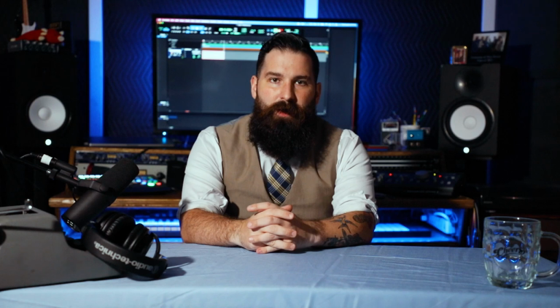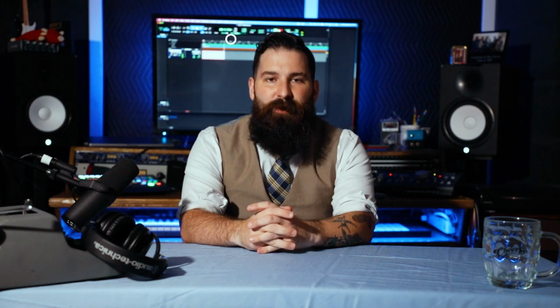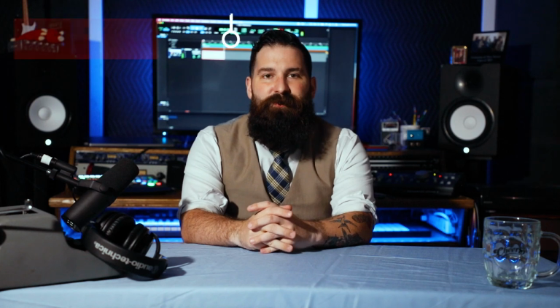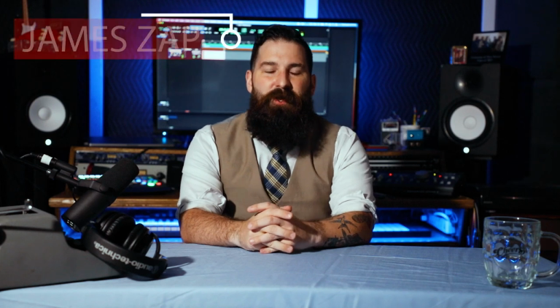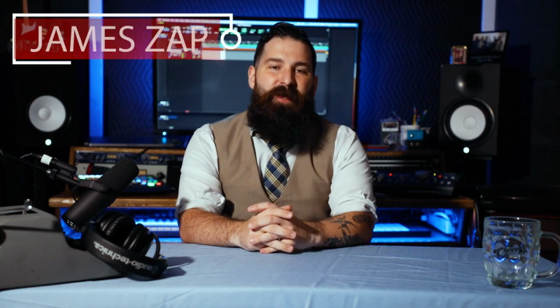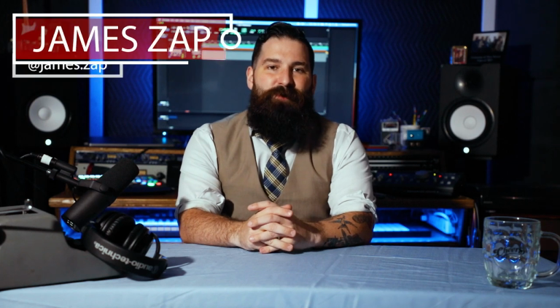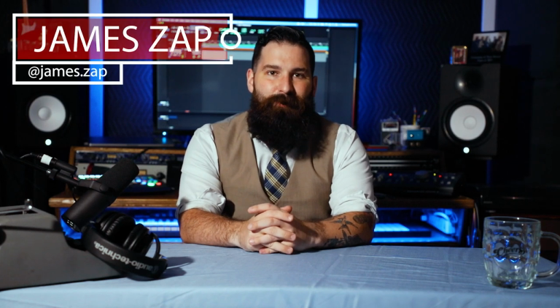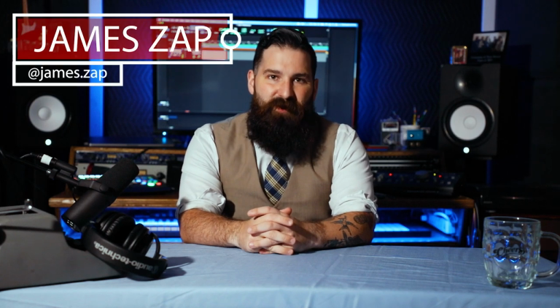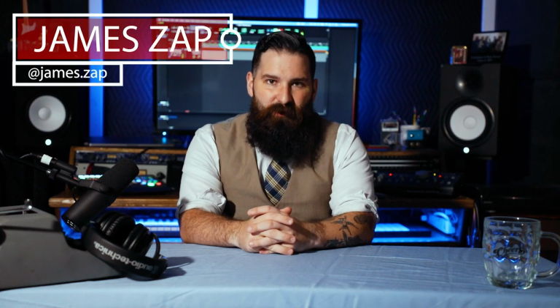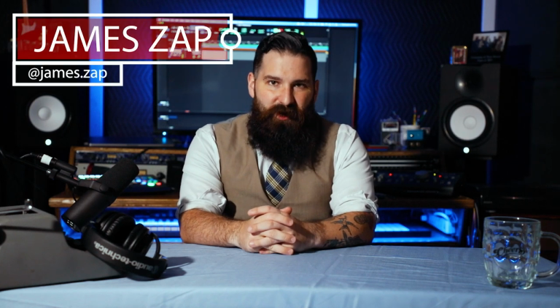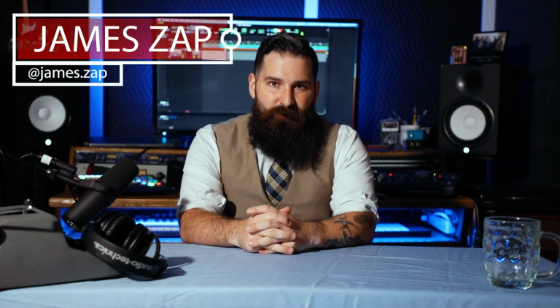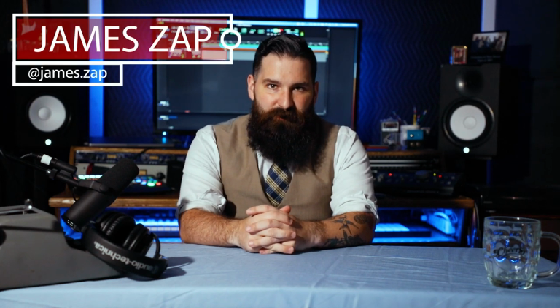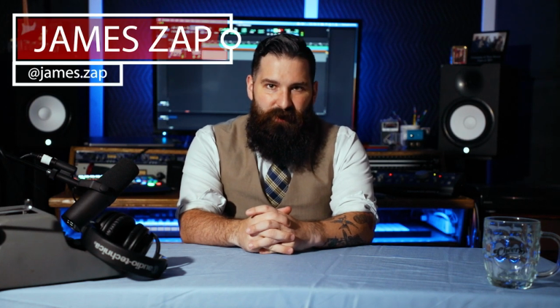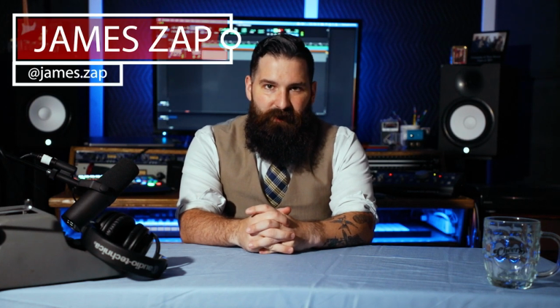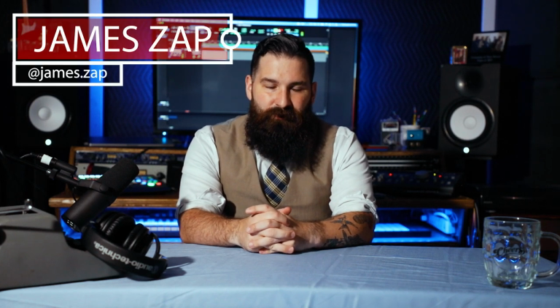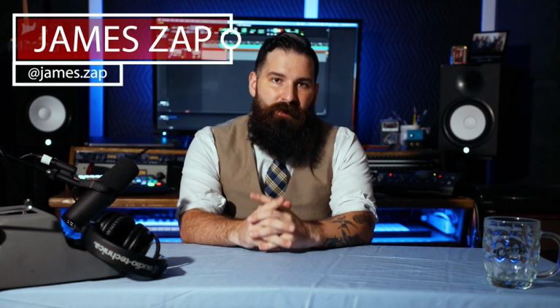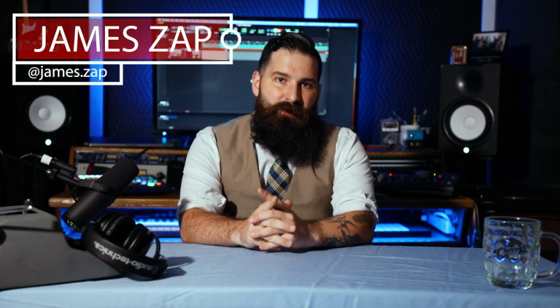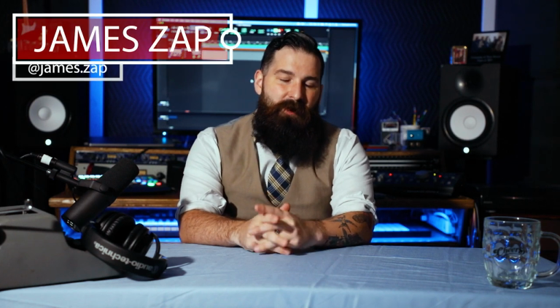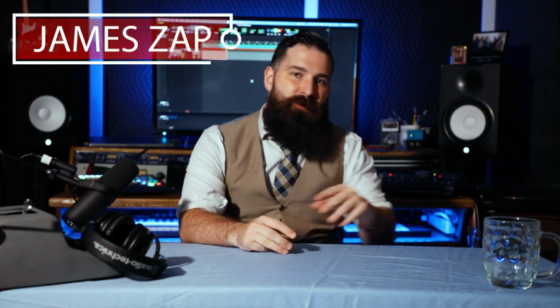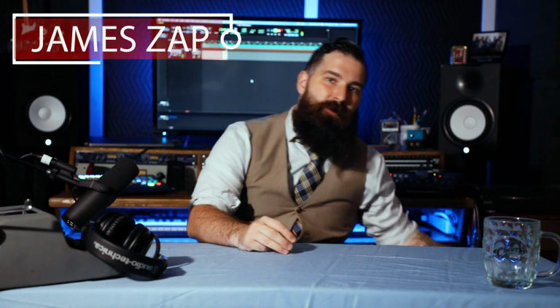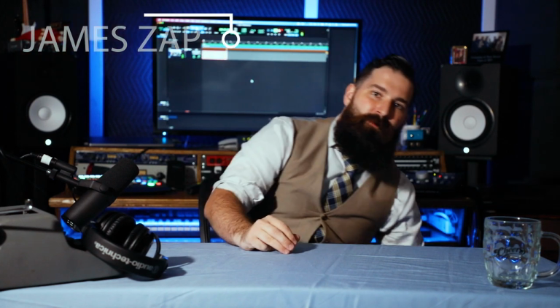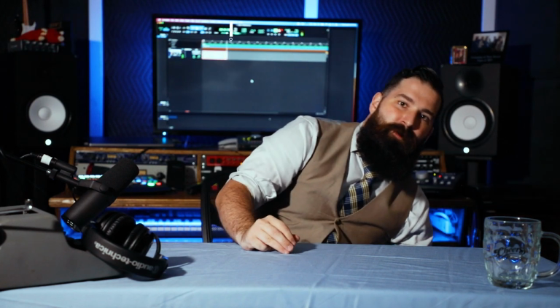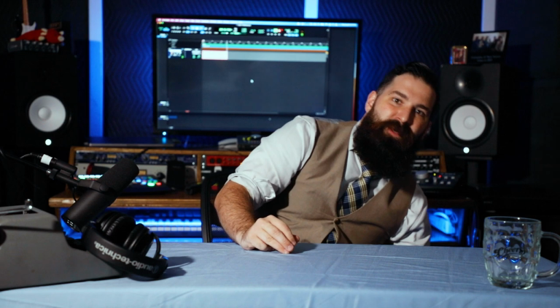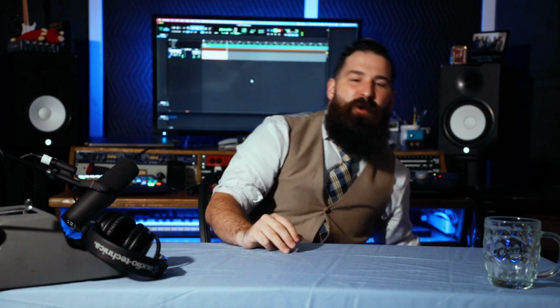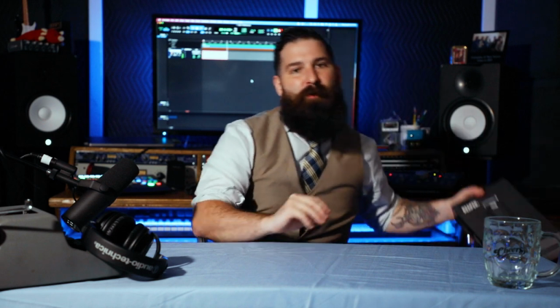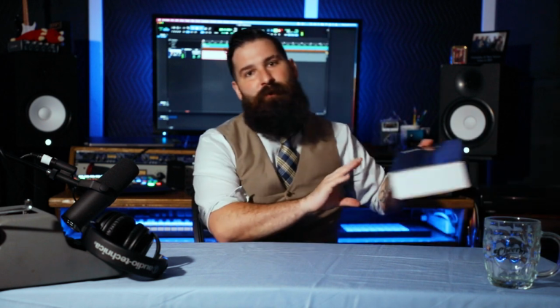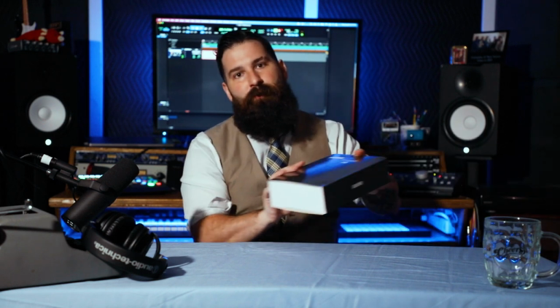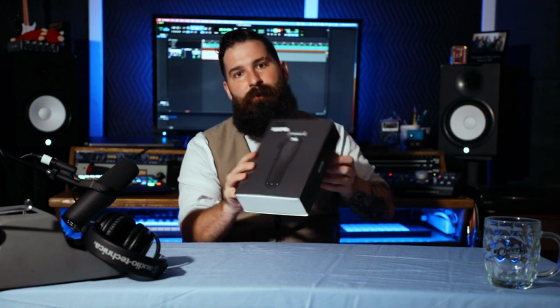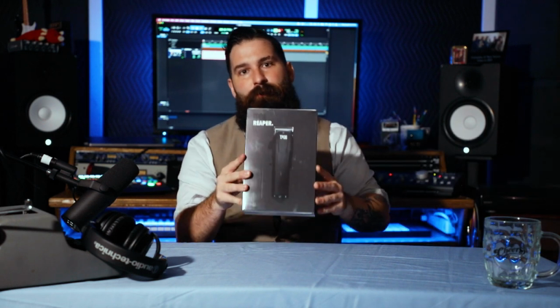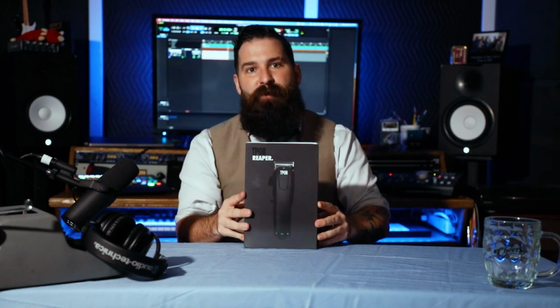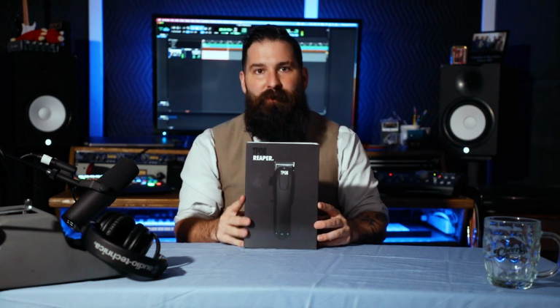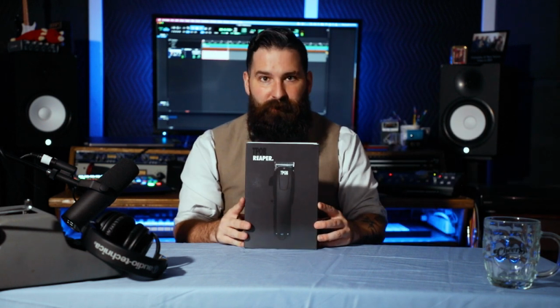Hey everybody, this is James Zapp from the Dapper Den Barbershop in Richfield, Connecticut. Today we're going to be going over the Pissed Off Barber Reaper Clipper.